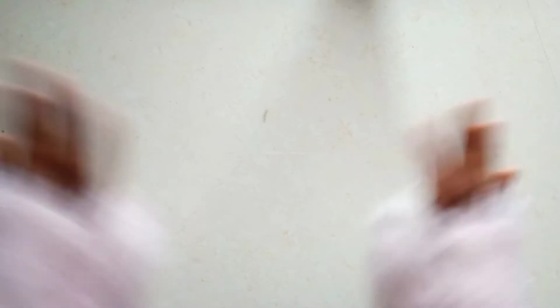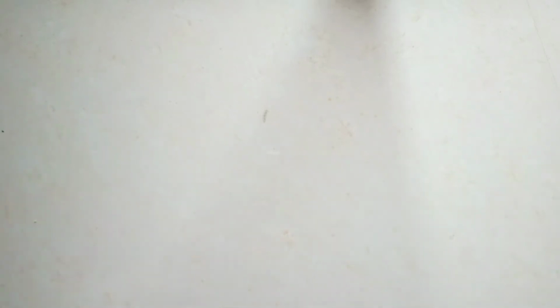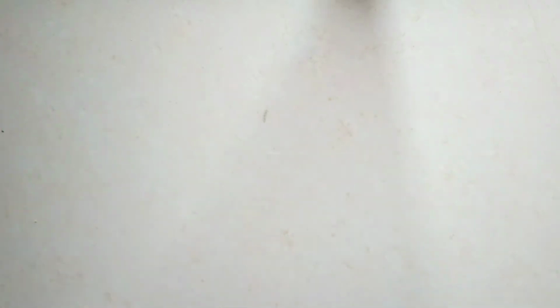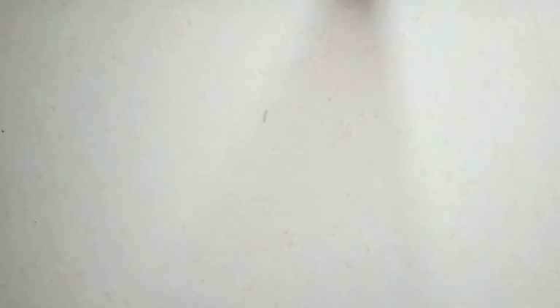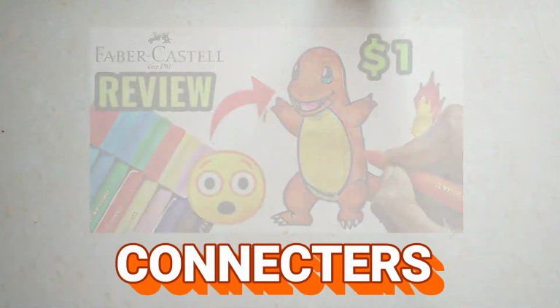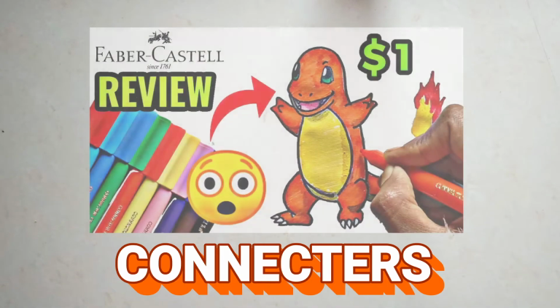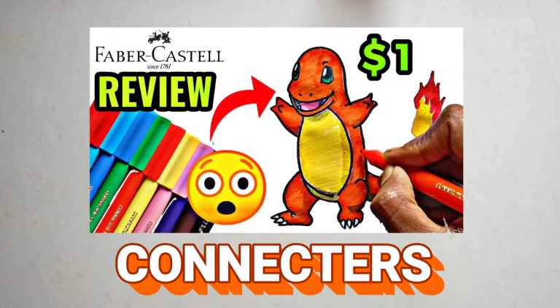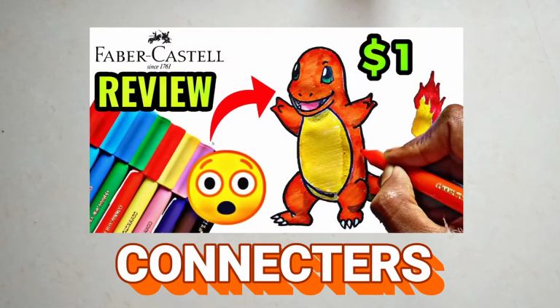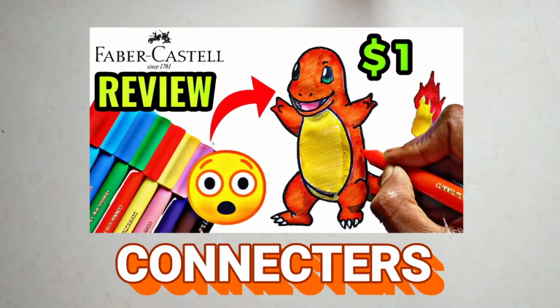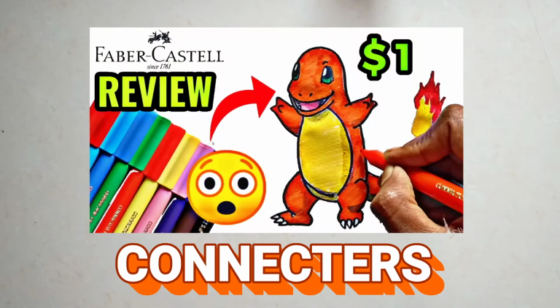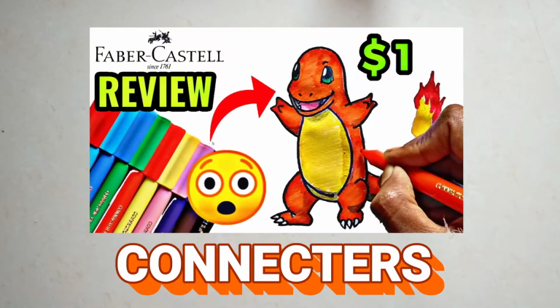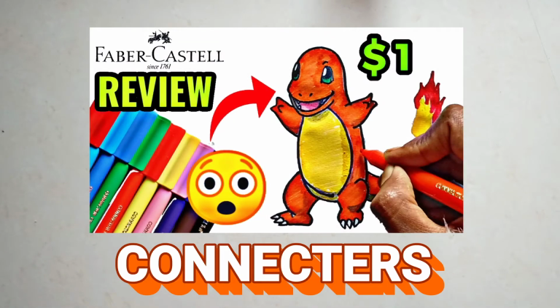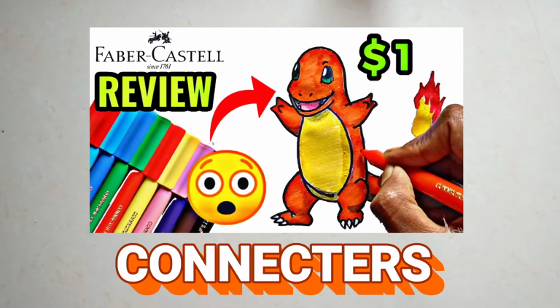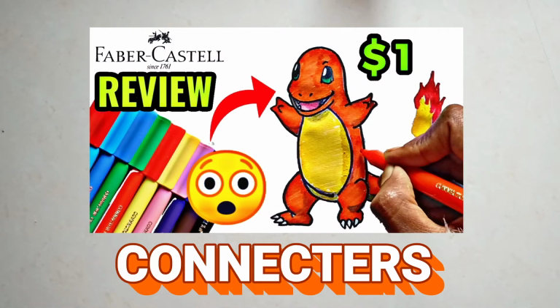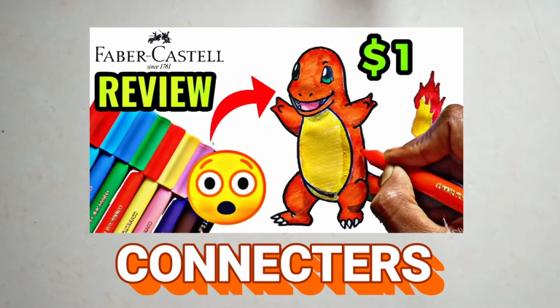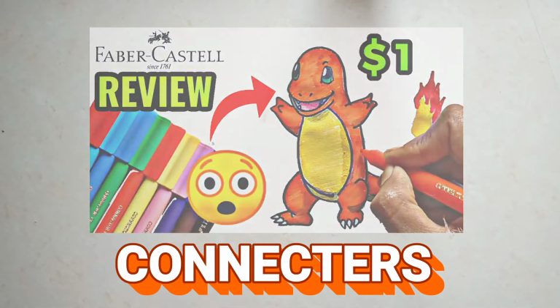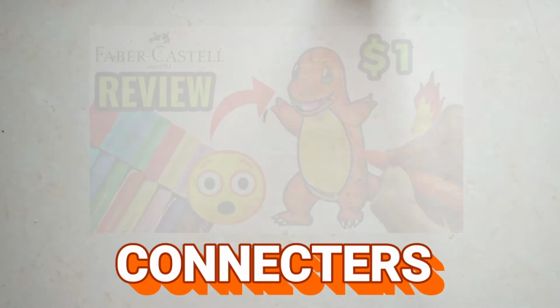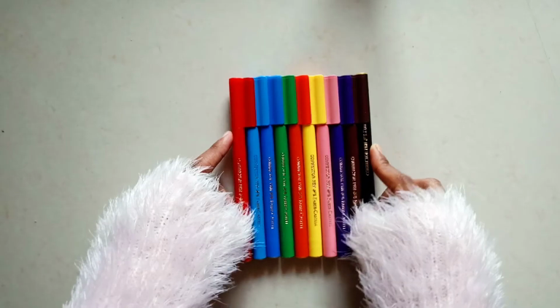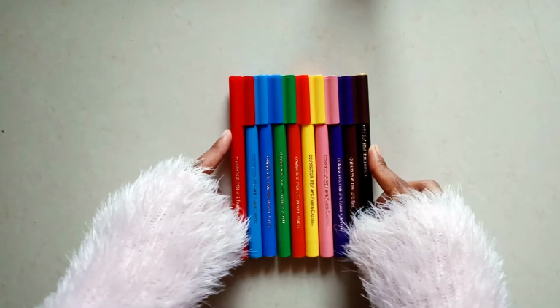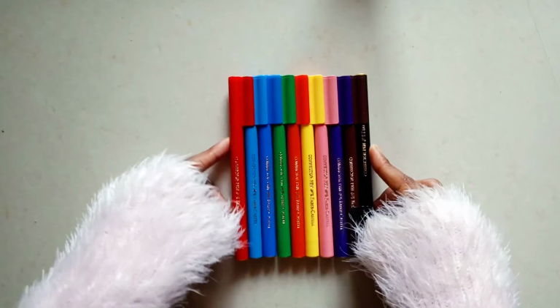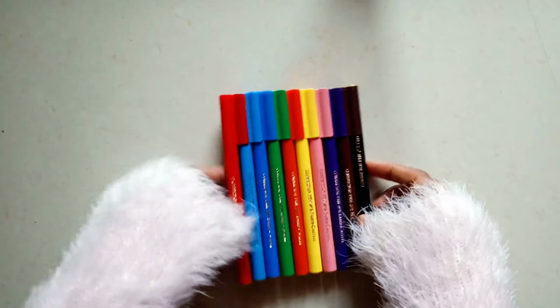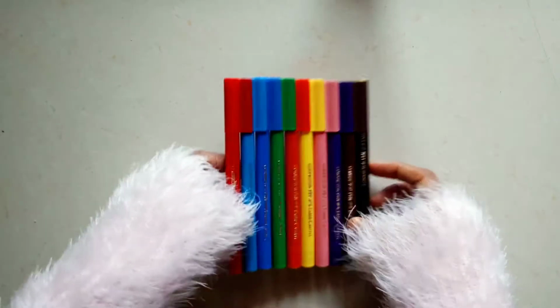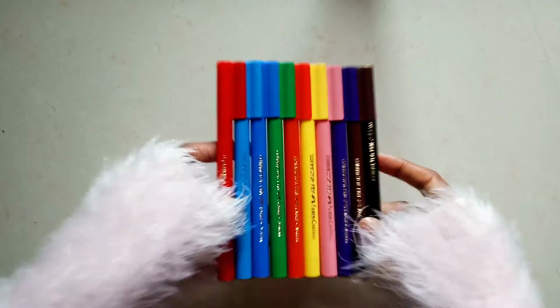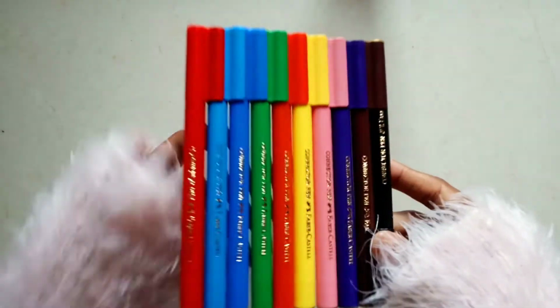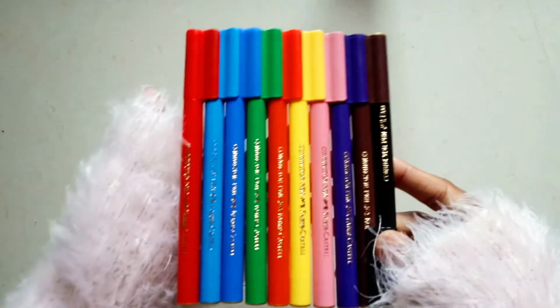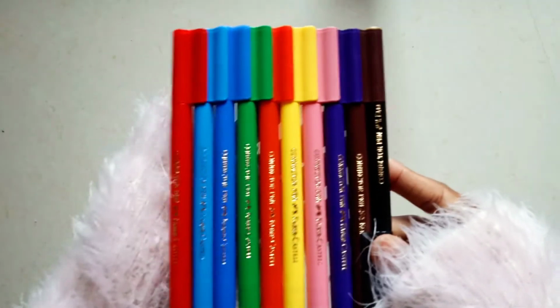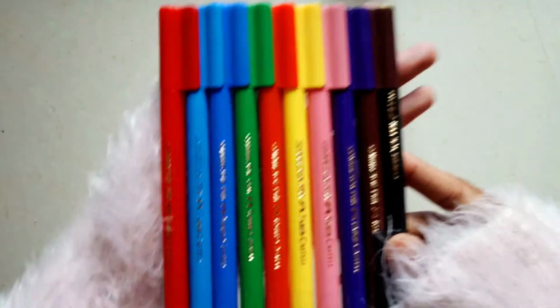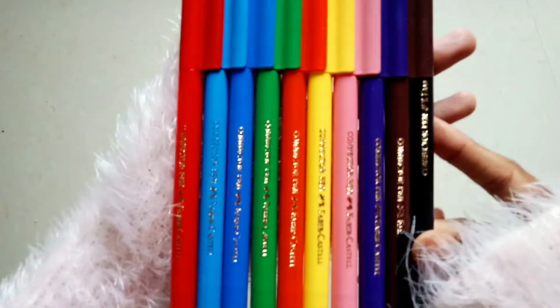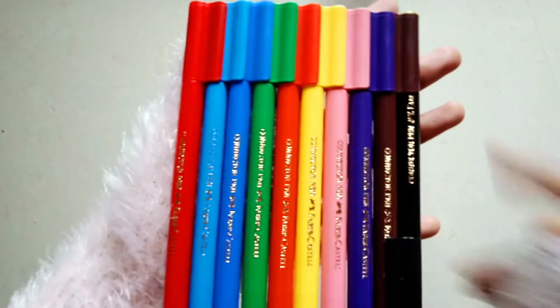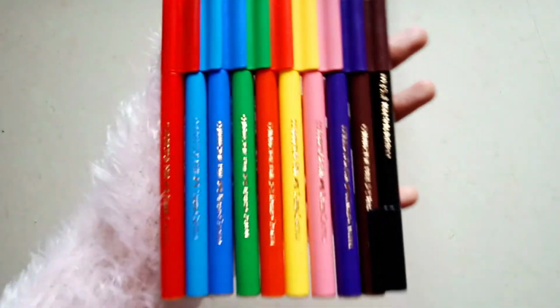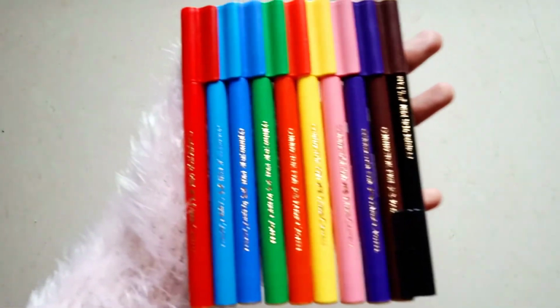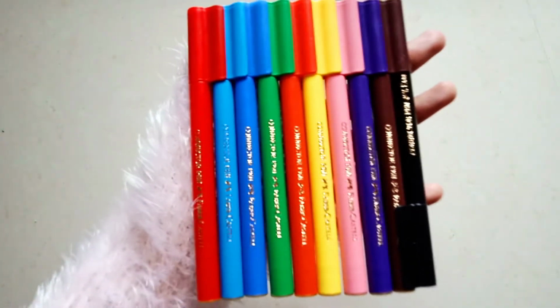Hey everyone, welcome to my channel. This is a review video of Faber-Castell Connectors.